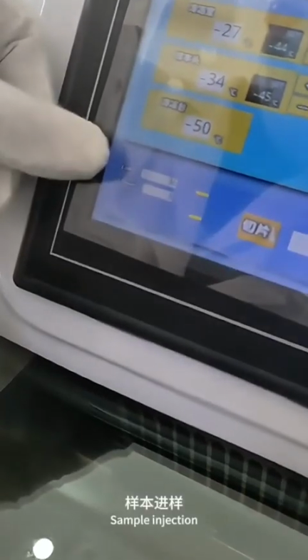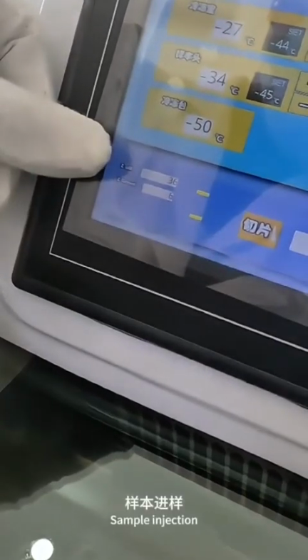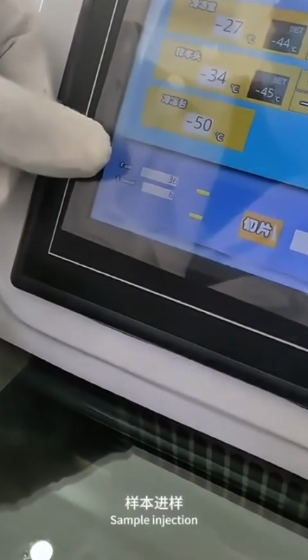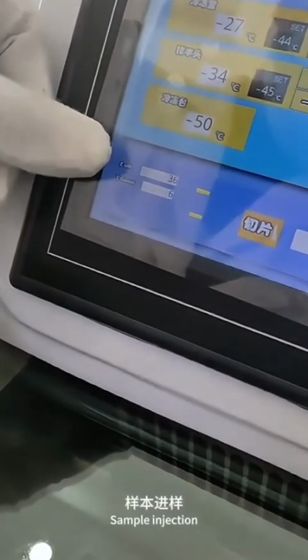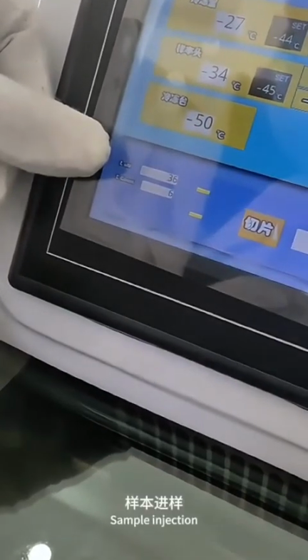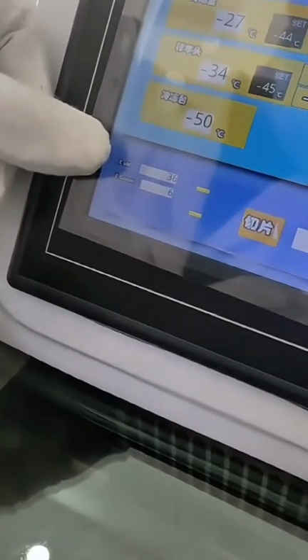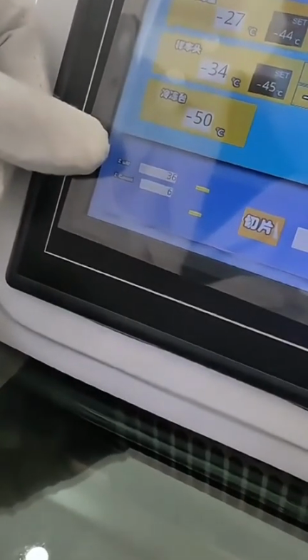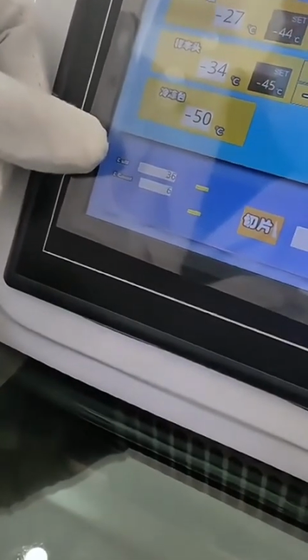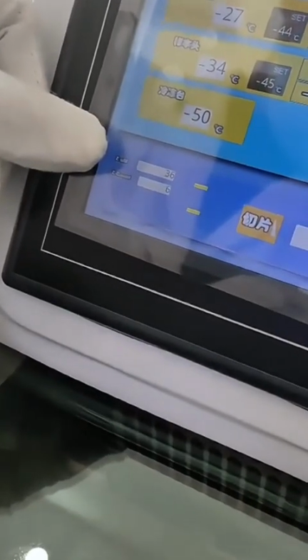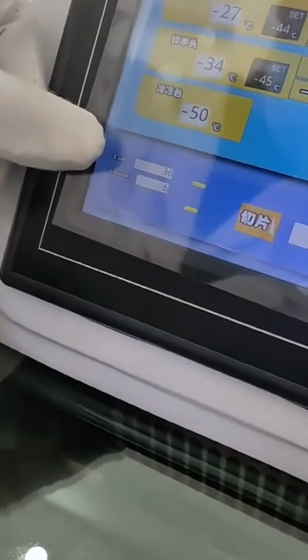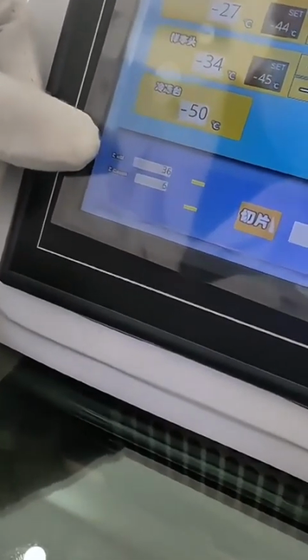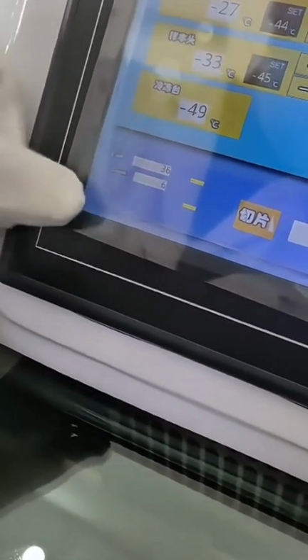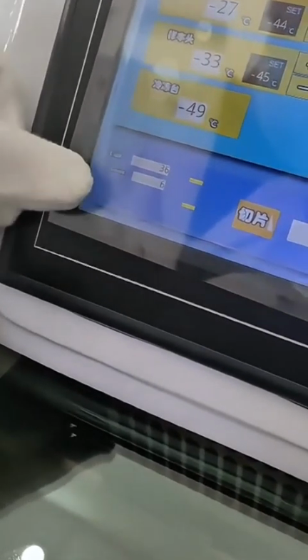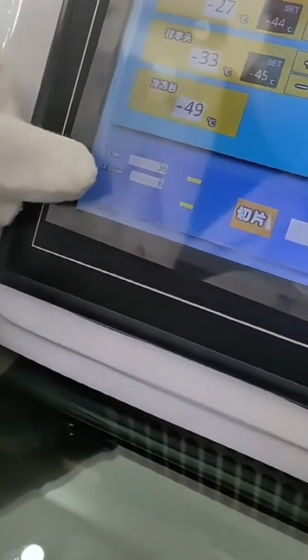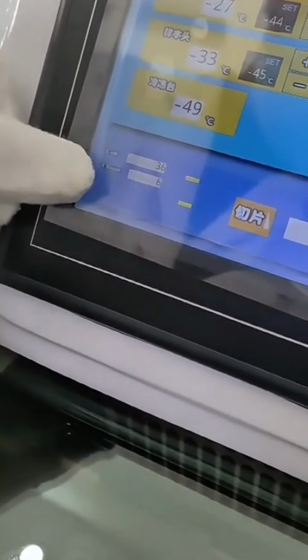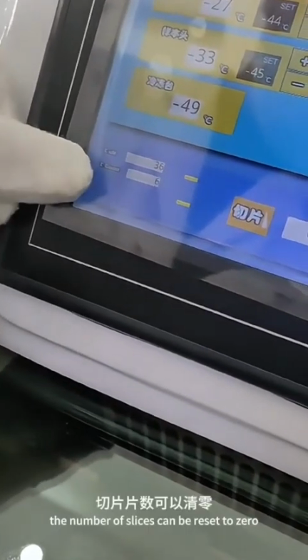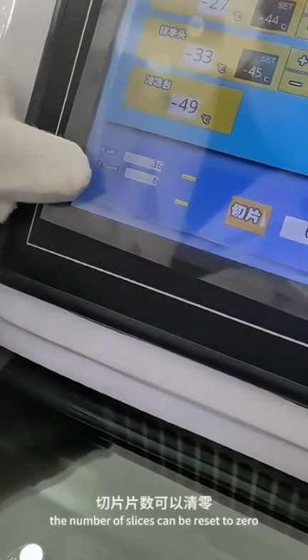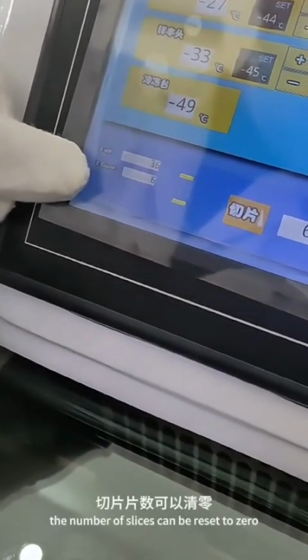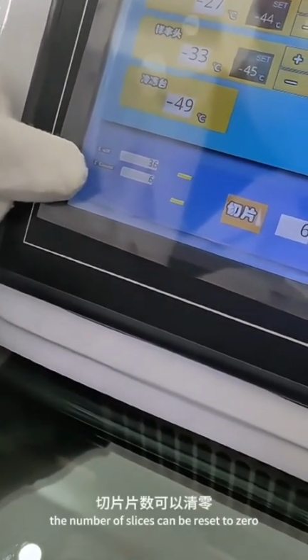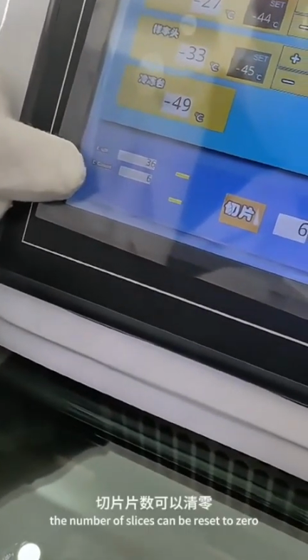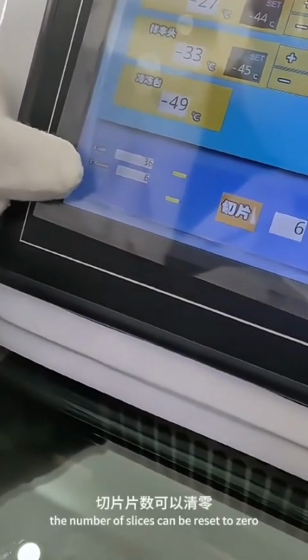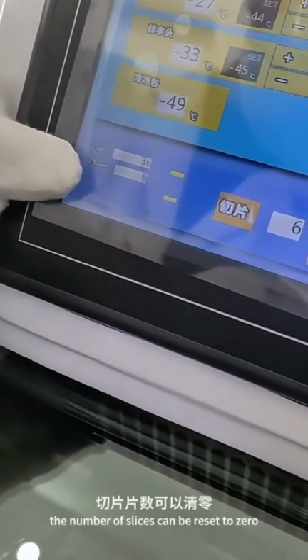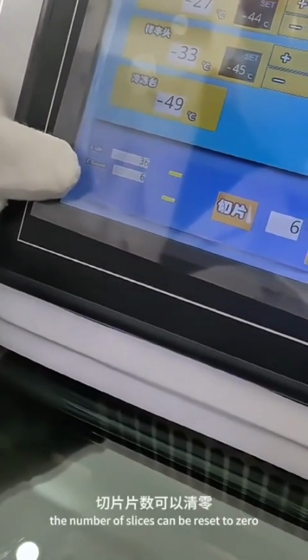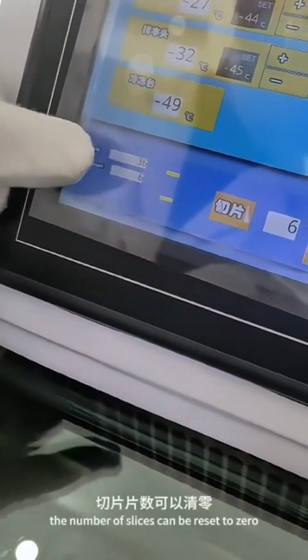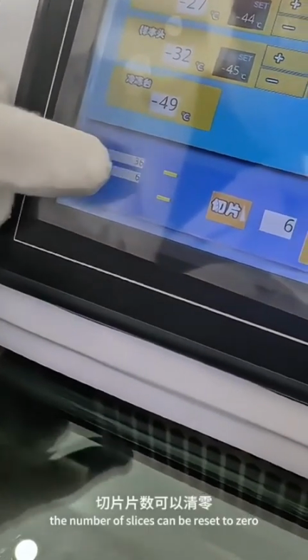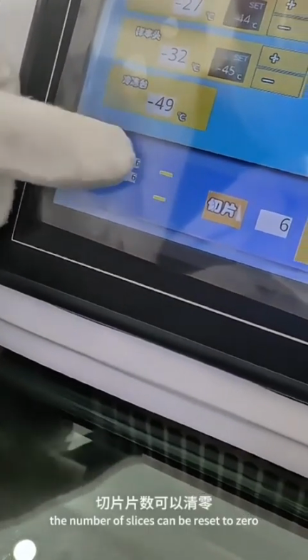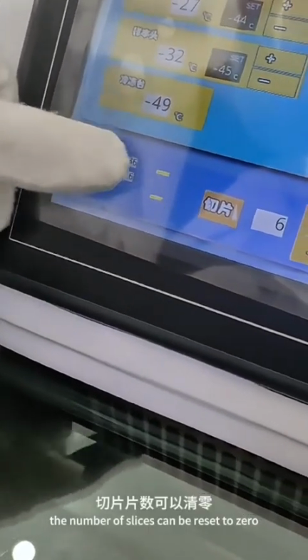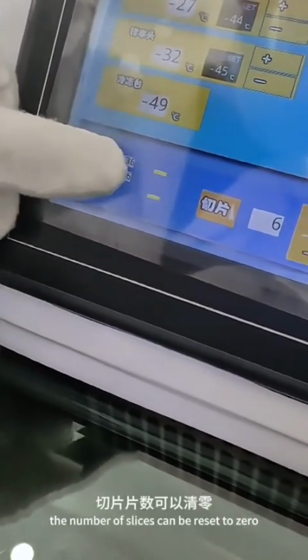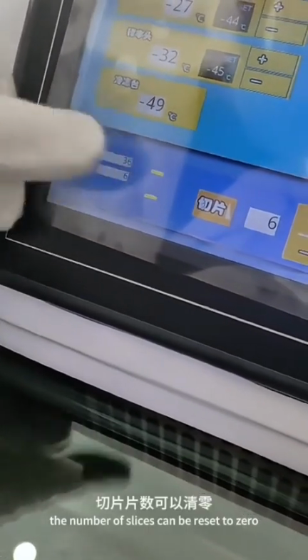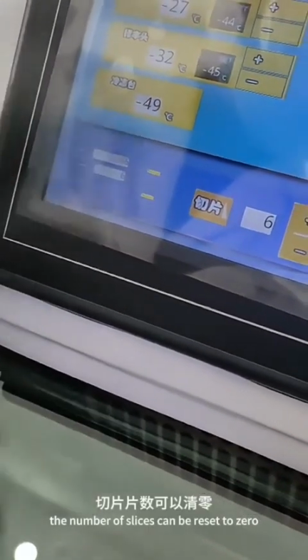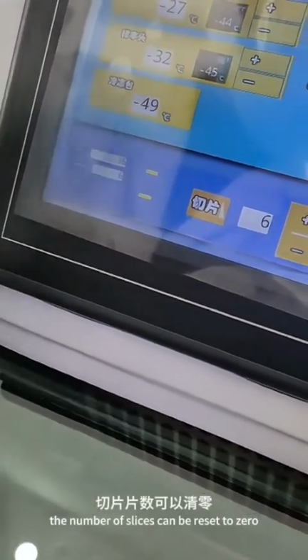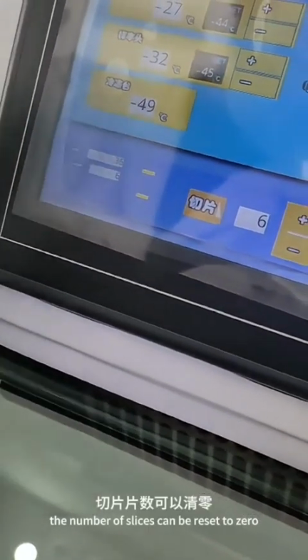For sample injection, the number of slices can be reset to zero.